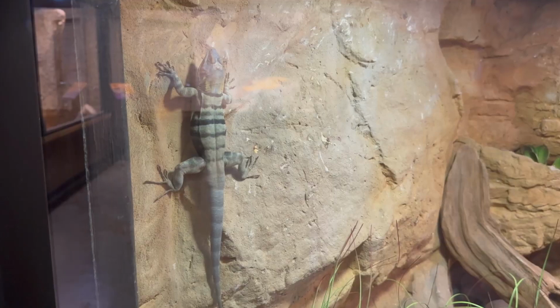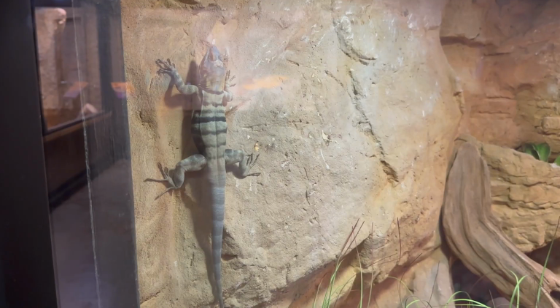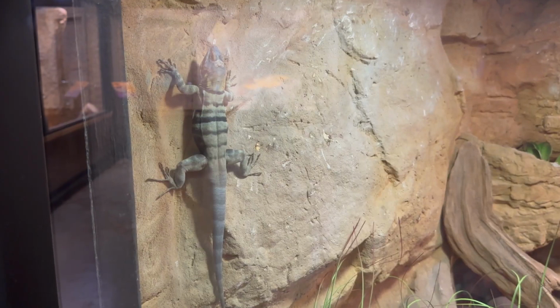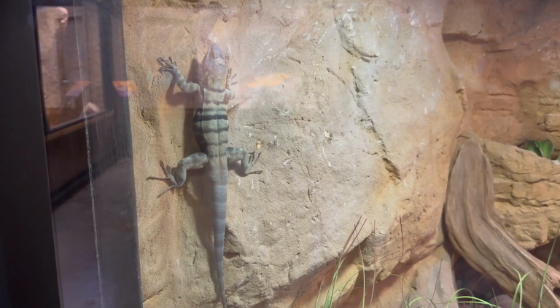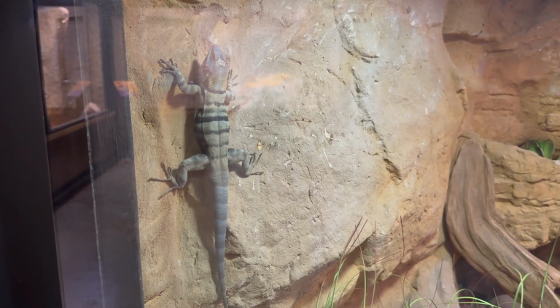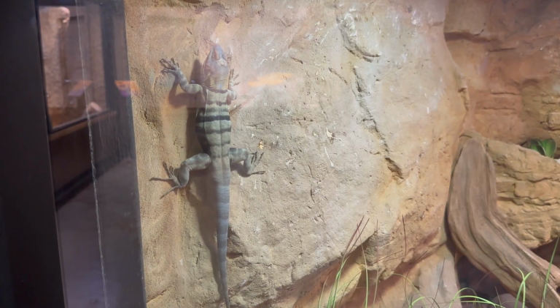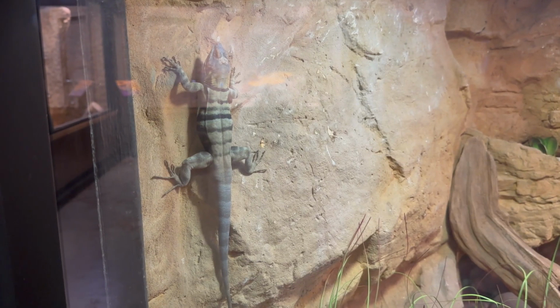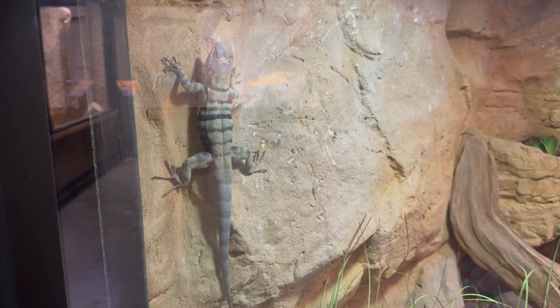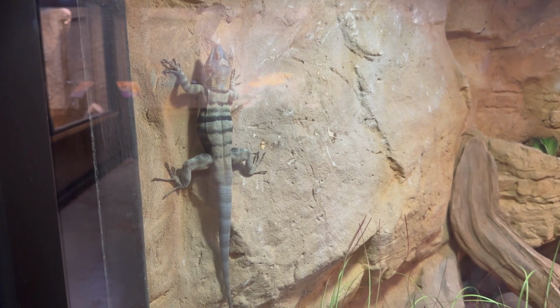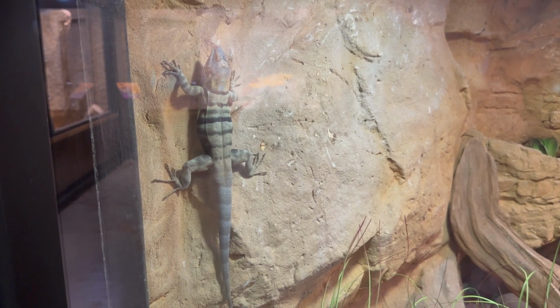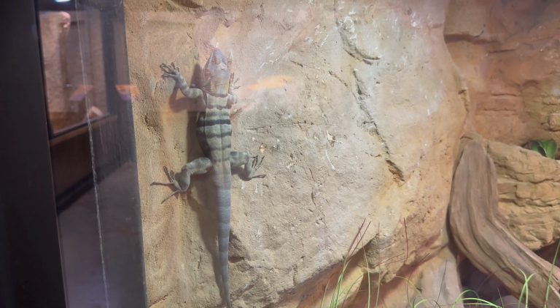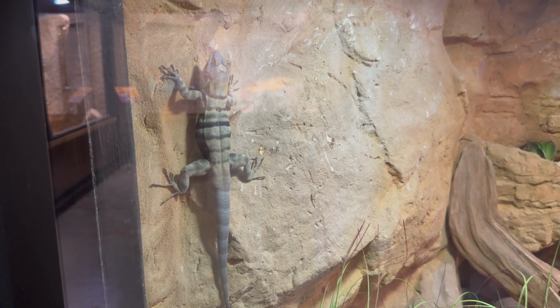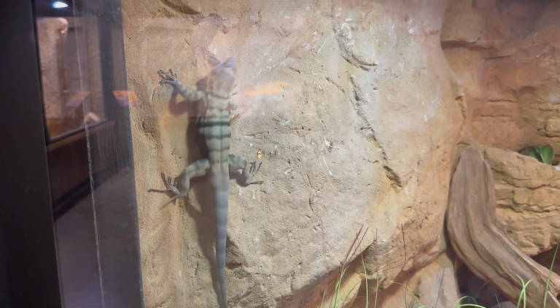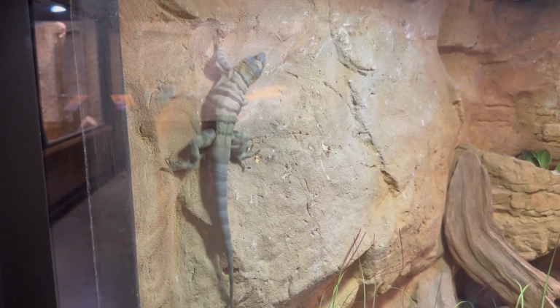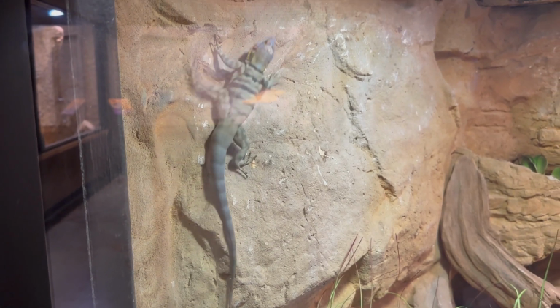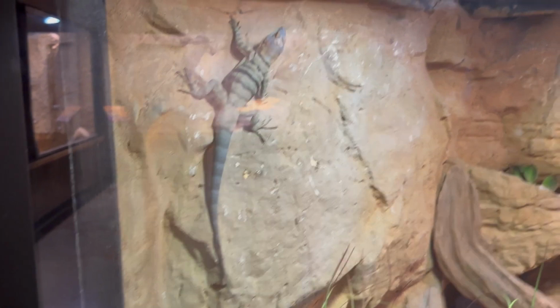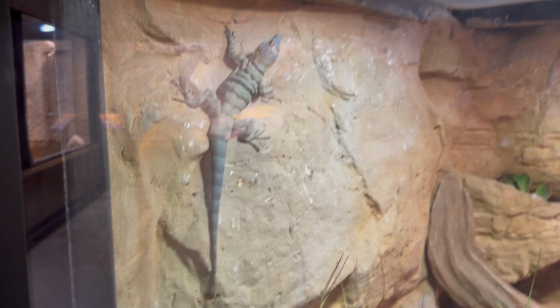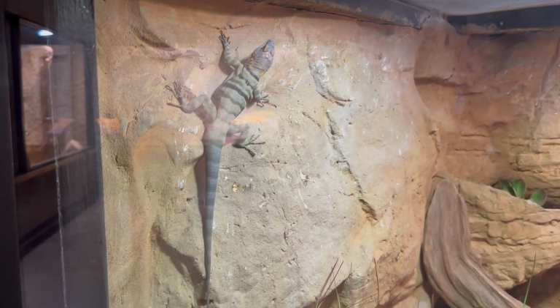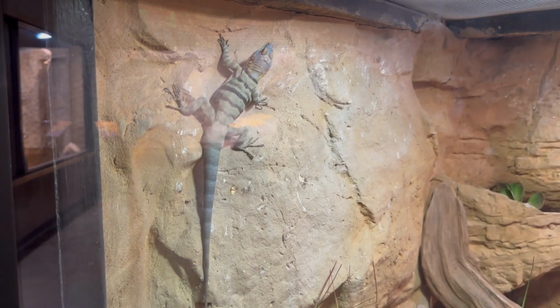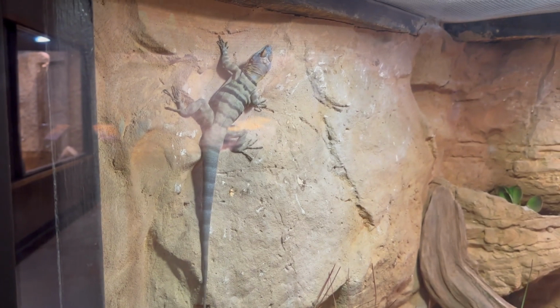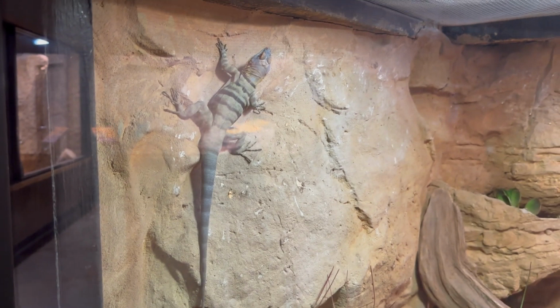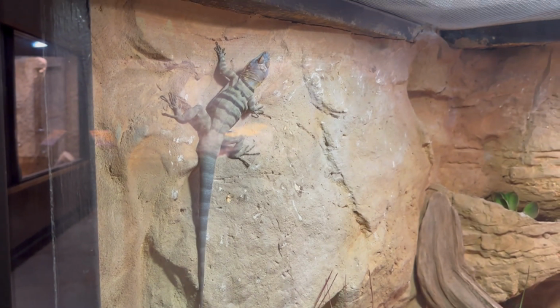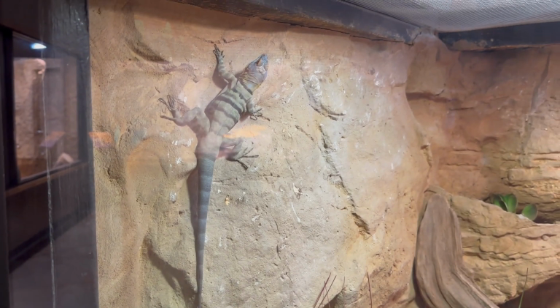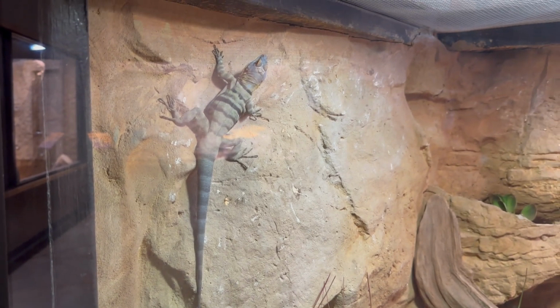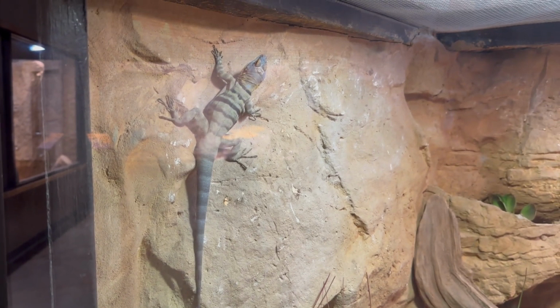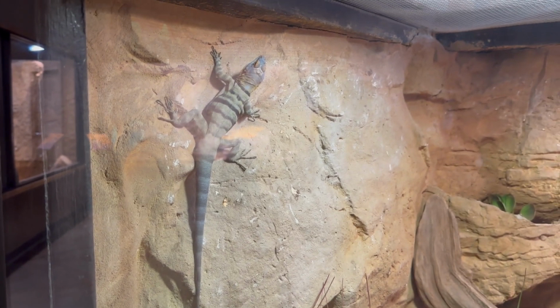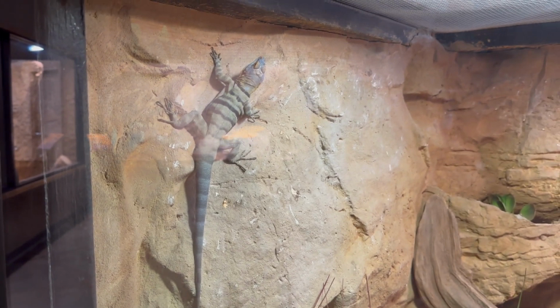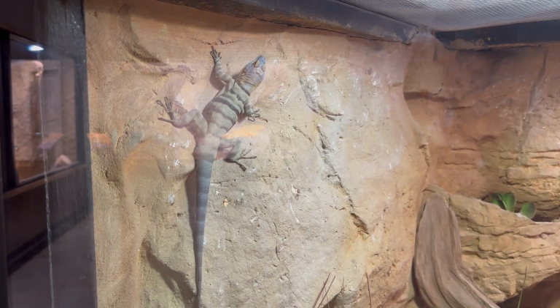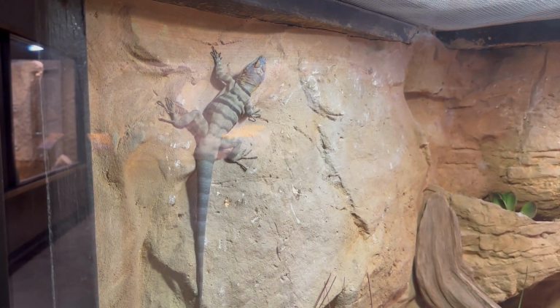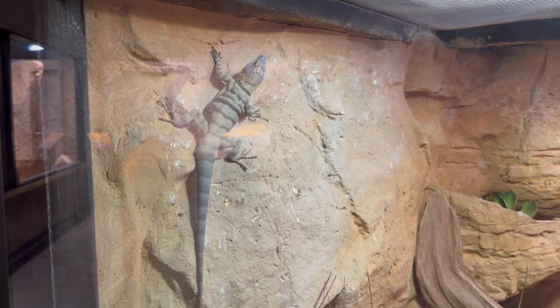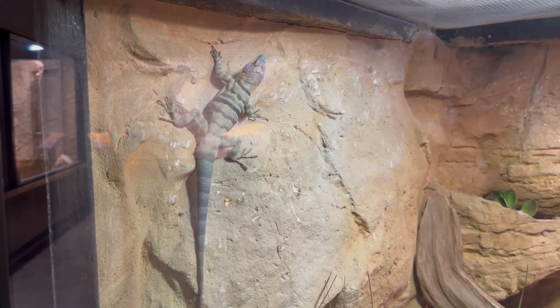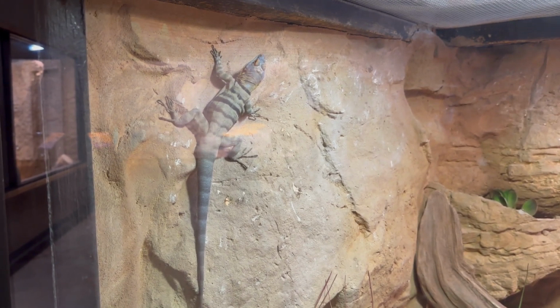This is a Baja blue rock lizard. The Baja blue rock lizard can grow to 18 inches long.